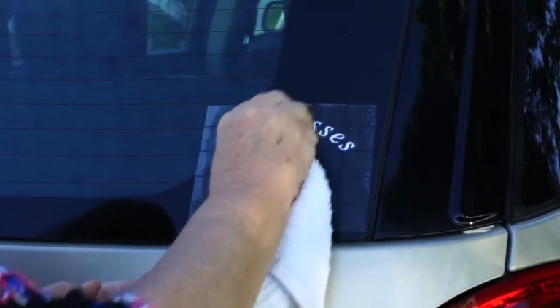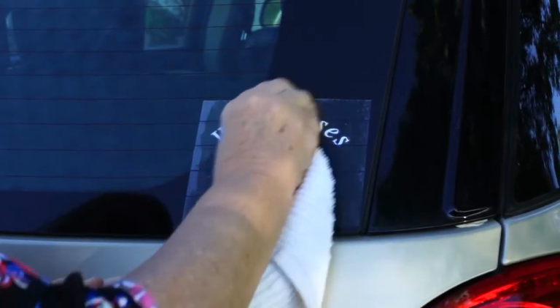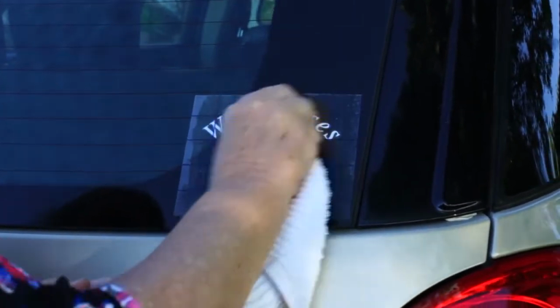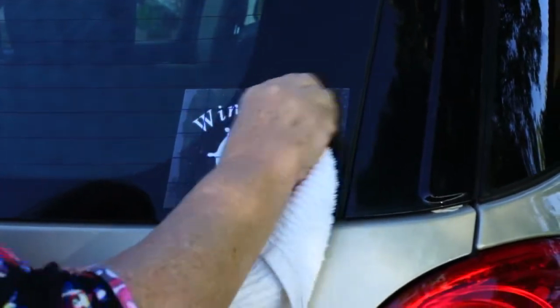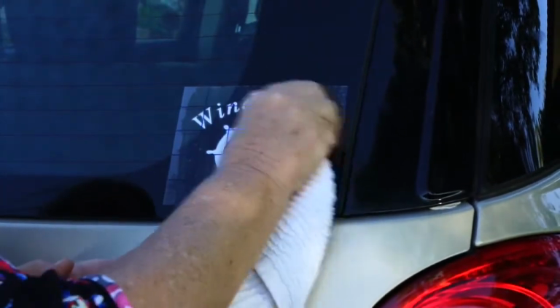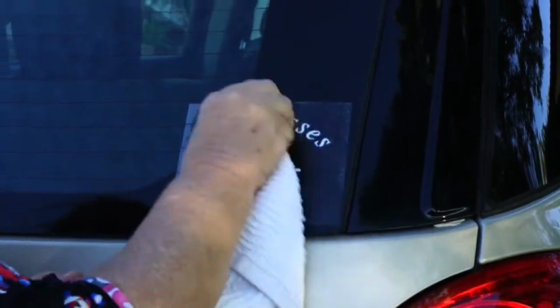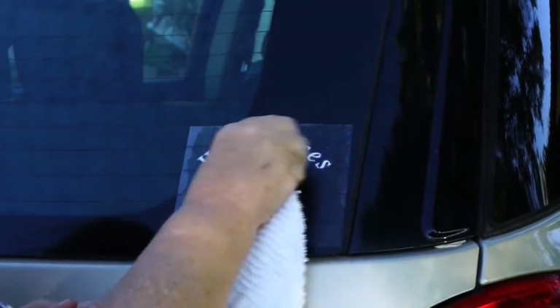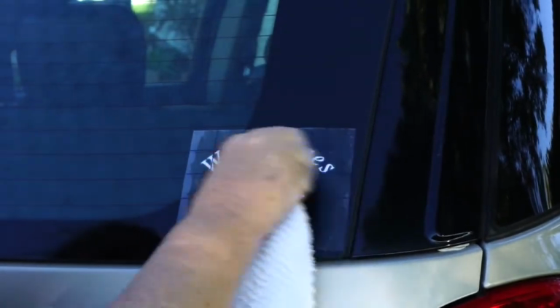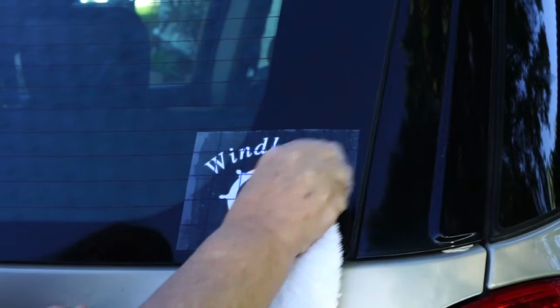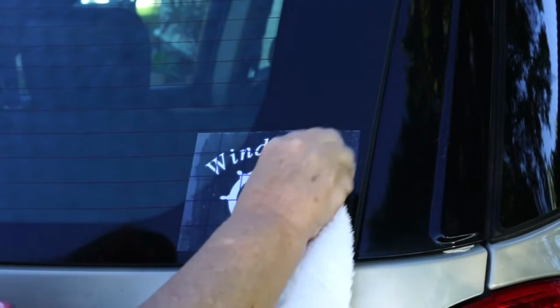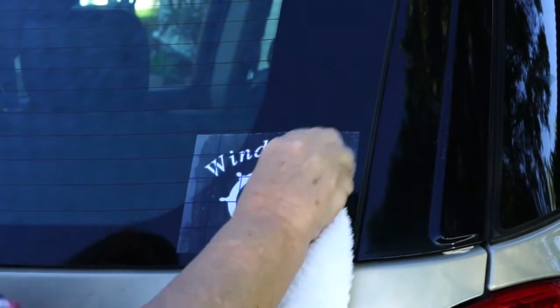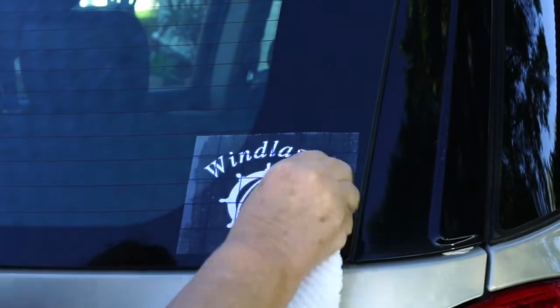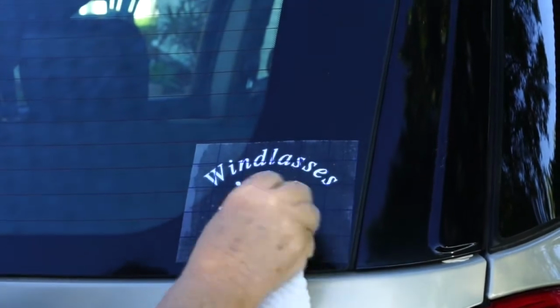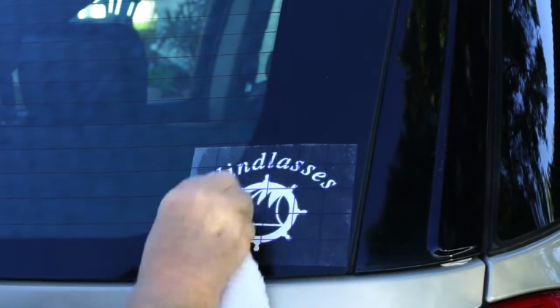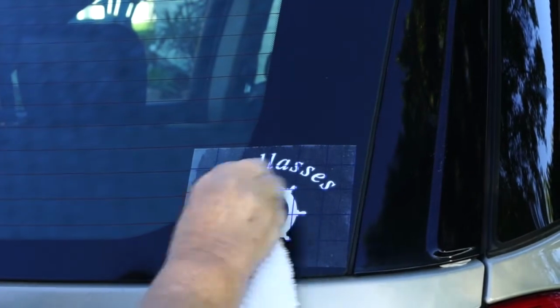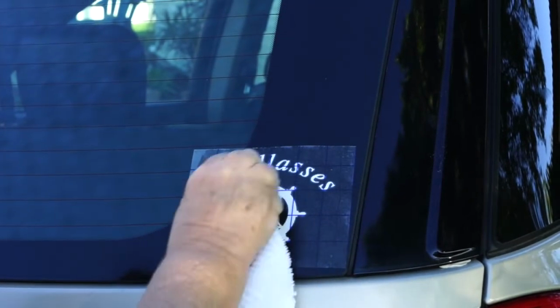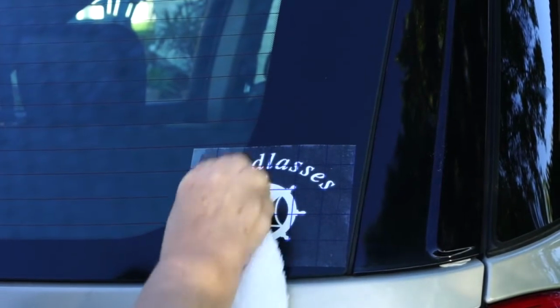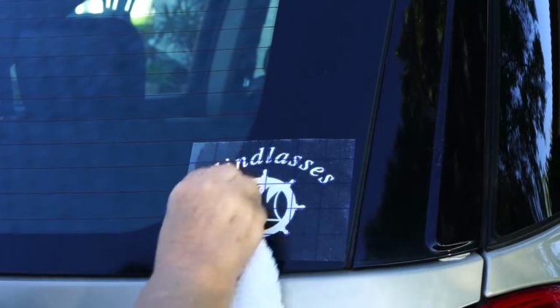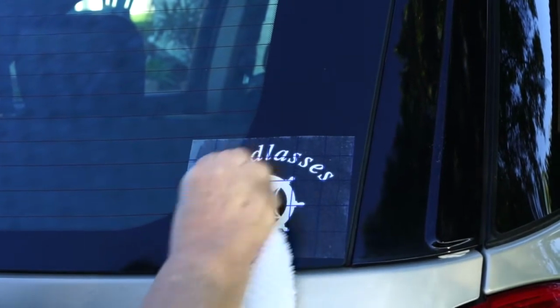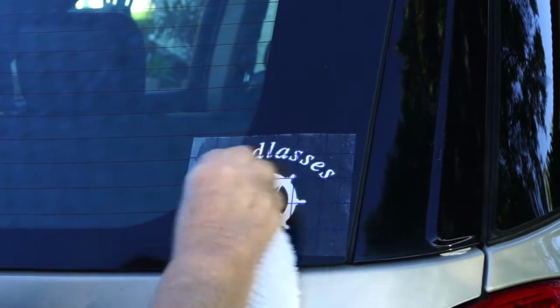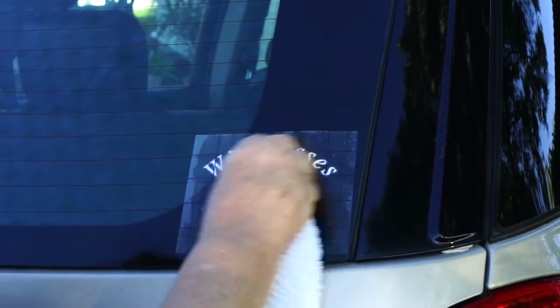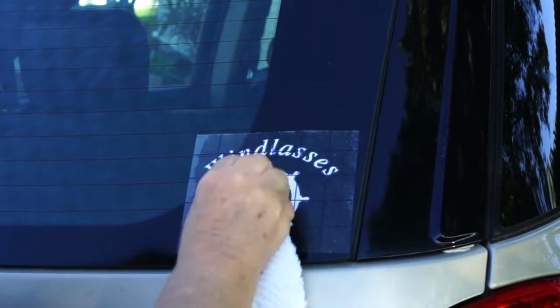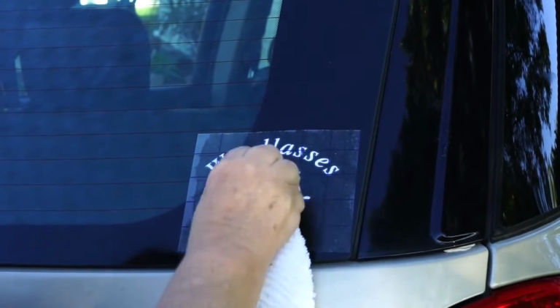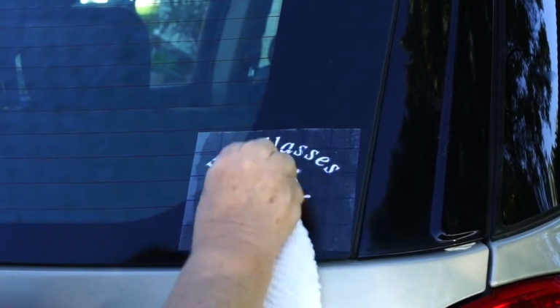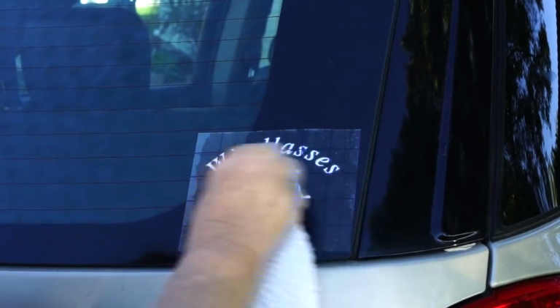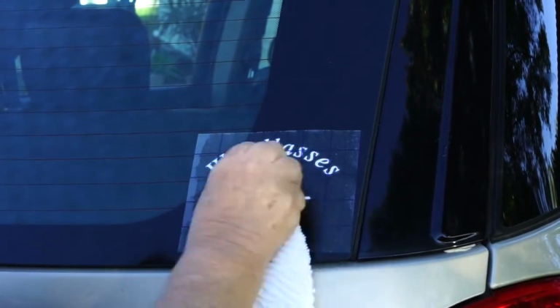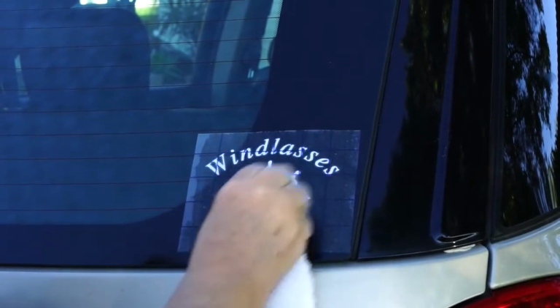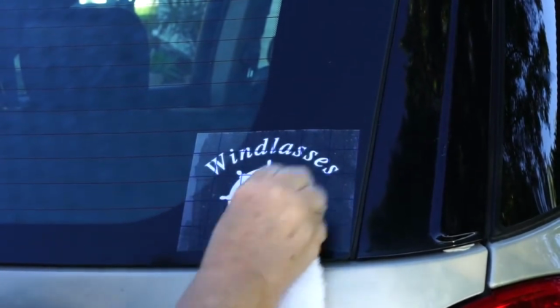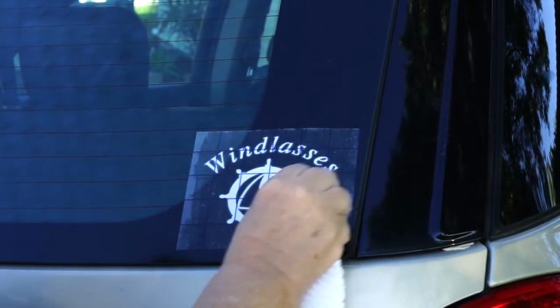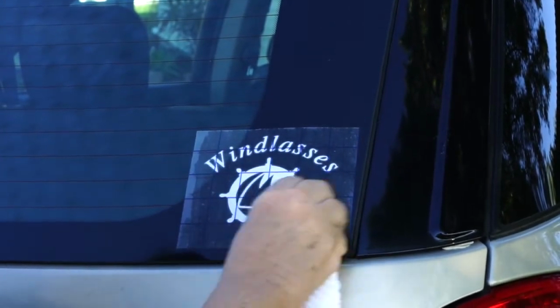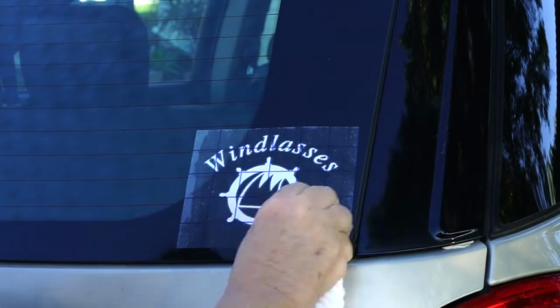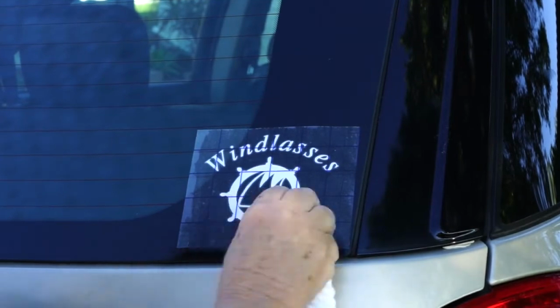Once the logo has been buffed onto the glass, you can carefully pull the transfer paper off of the logo.